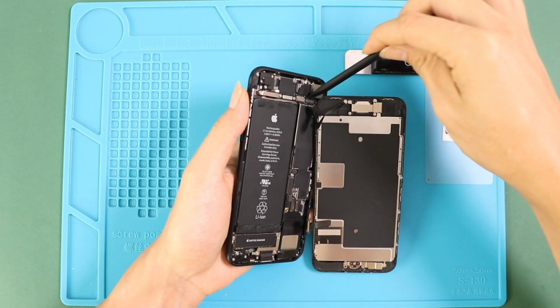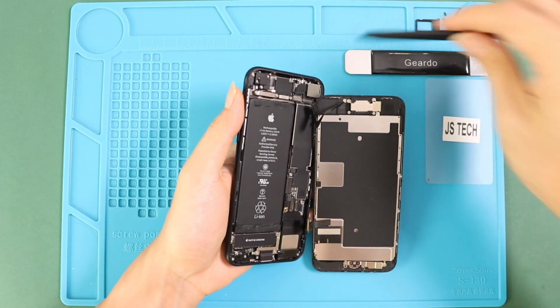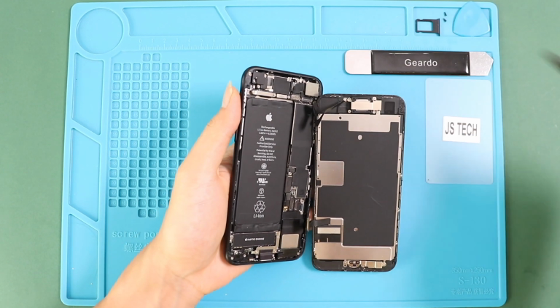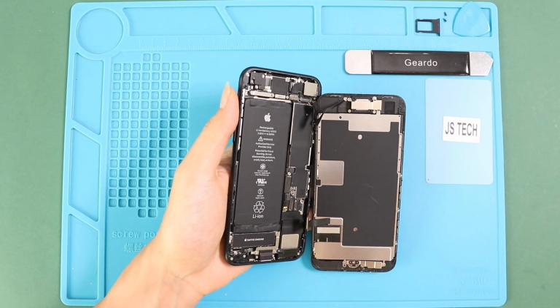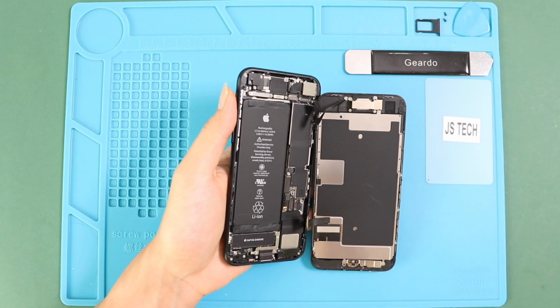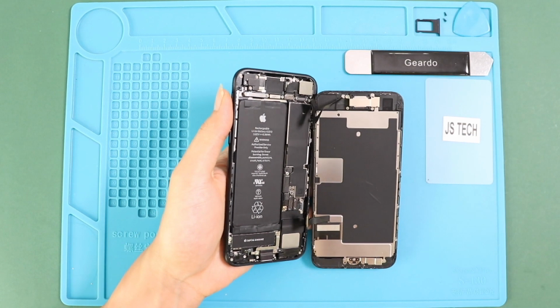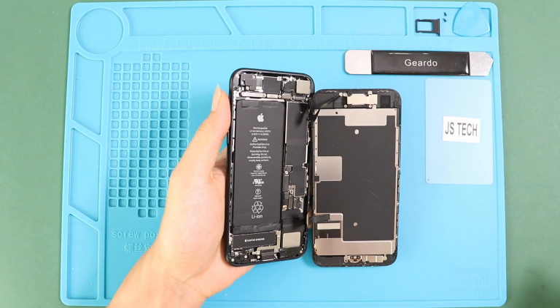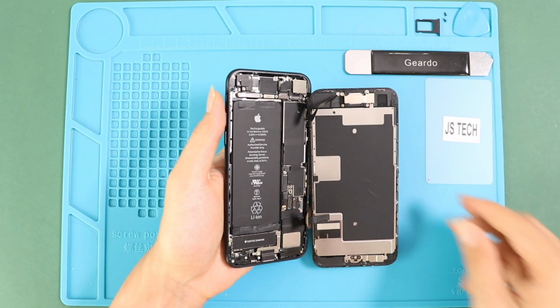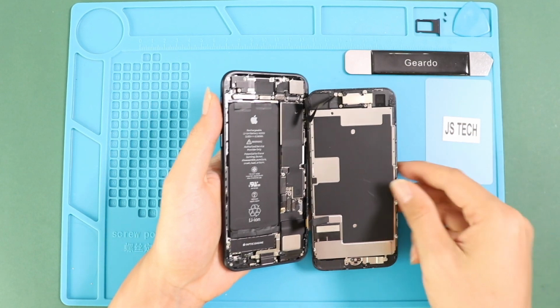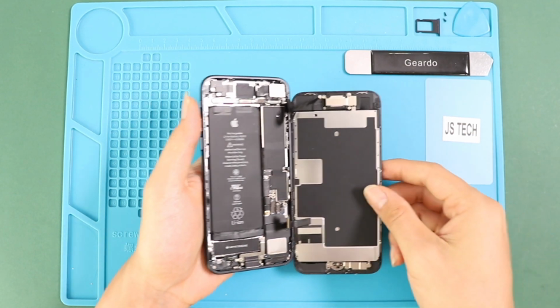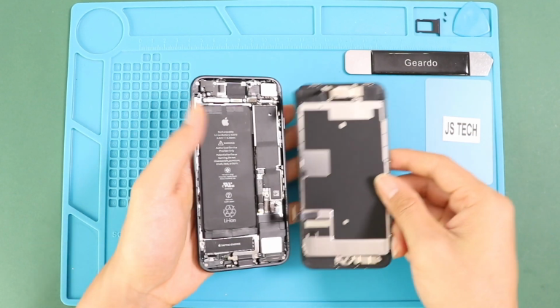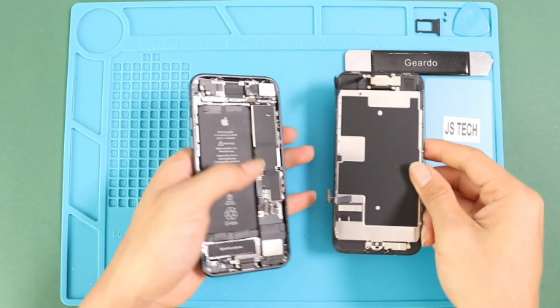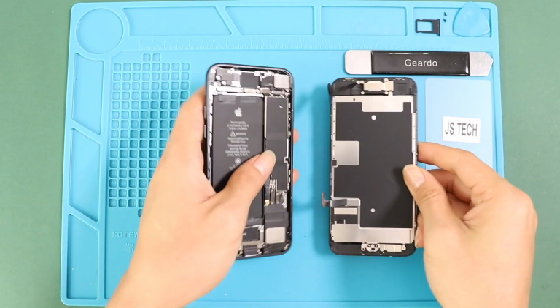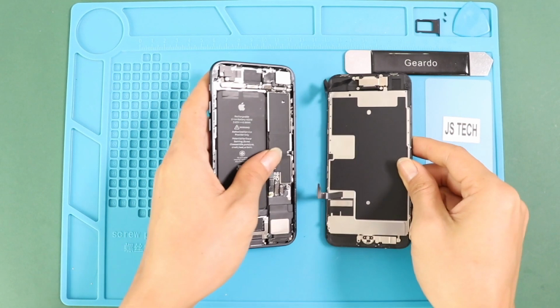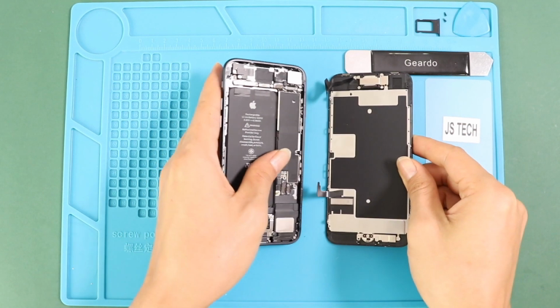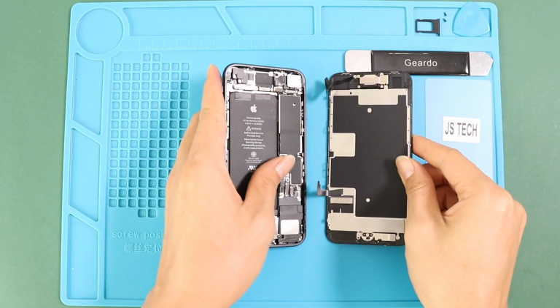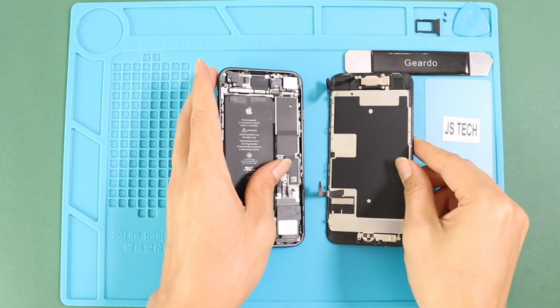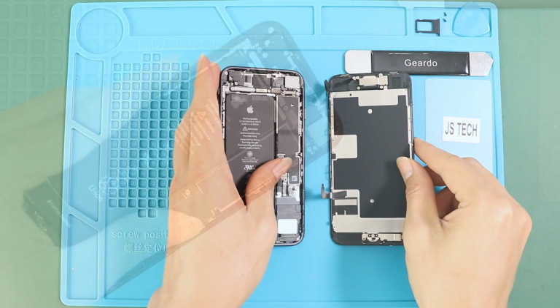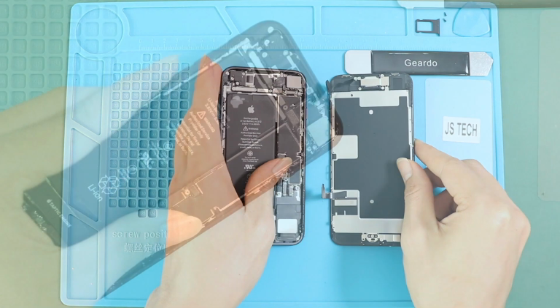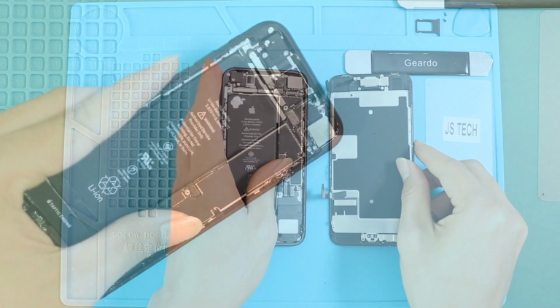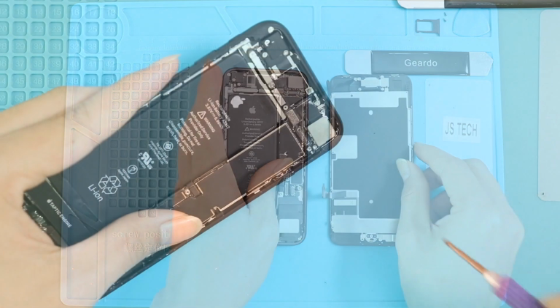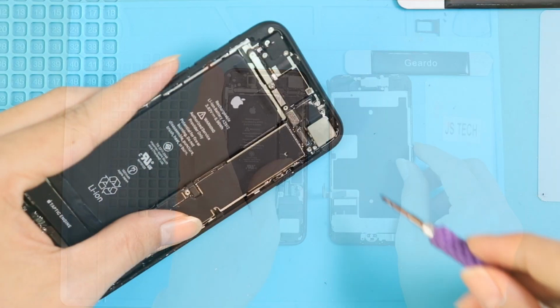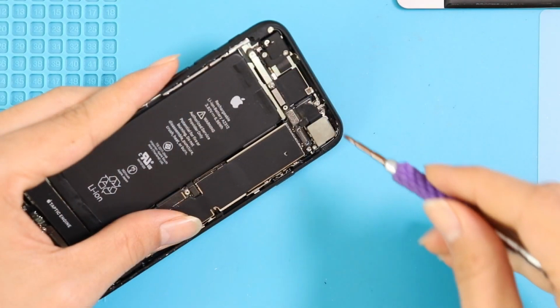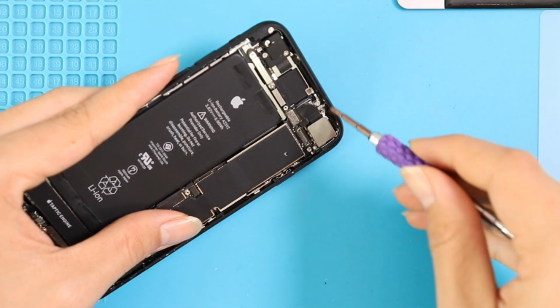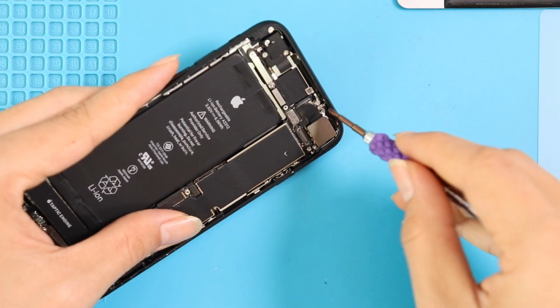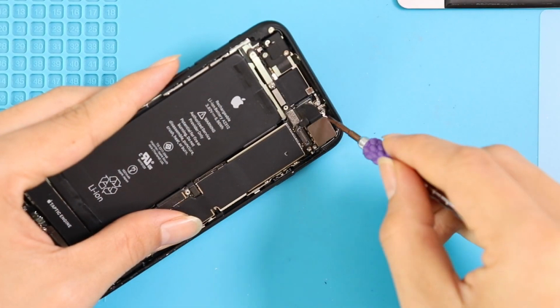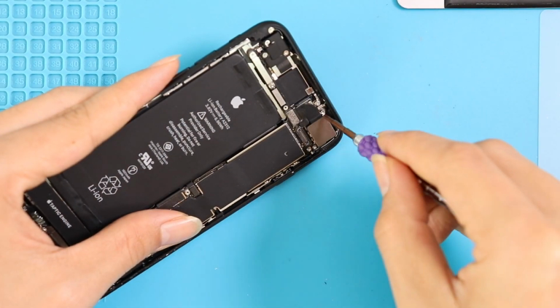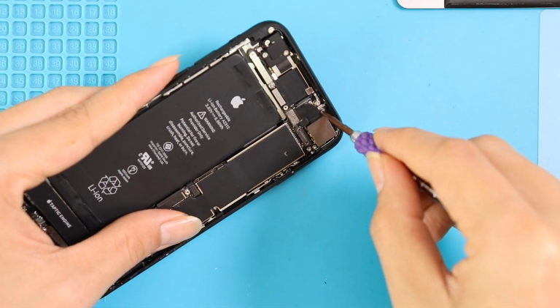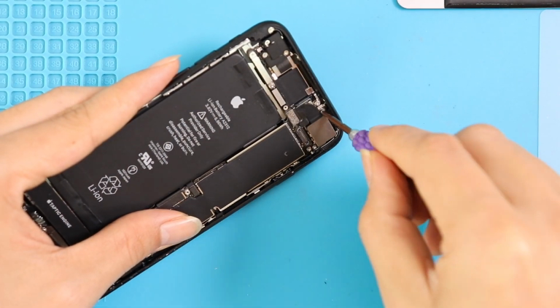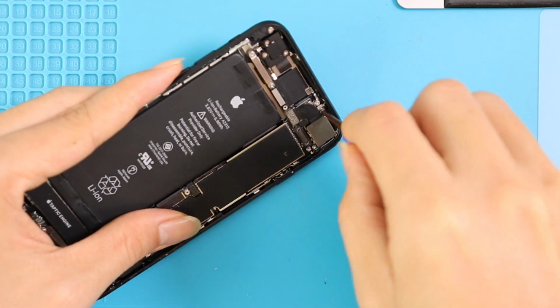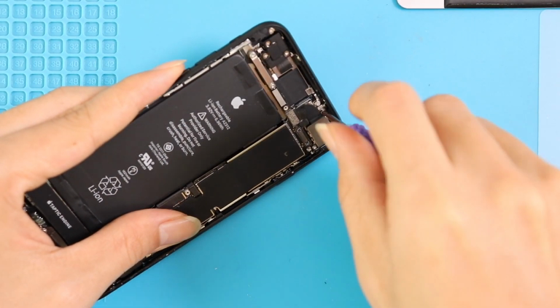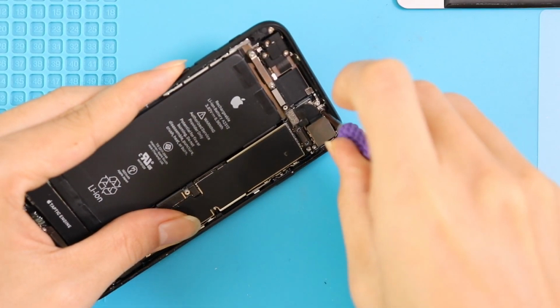Now the LCD assembly unit can be removed from the body. Next, take out the back camera shield by undoing two screws.